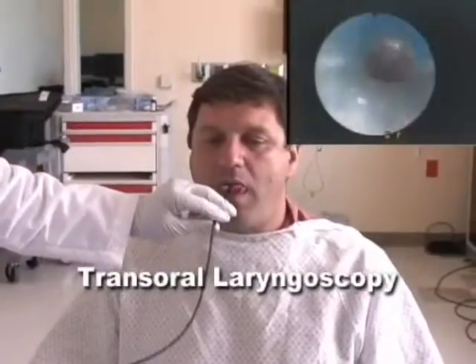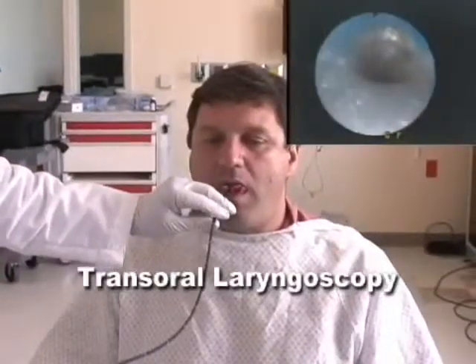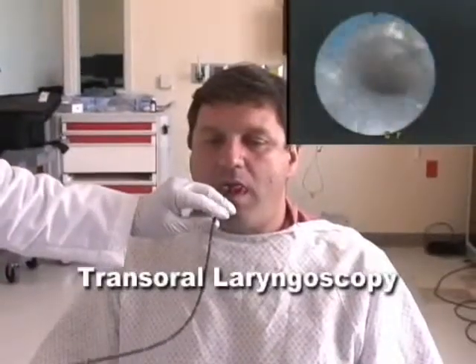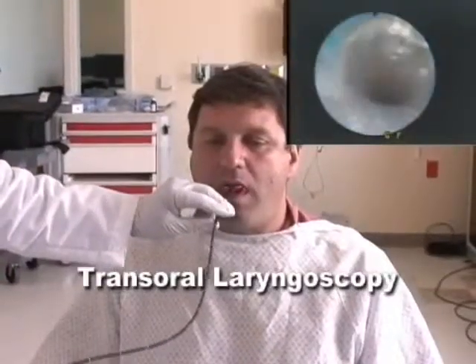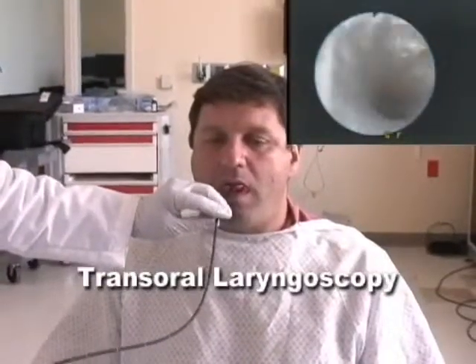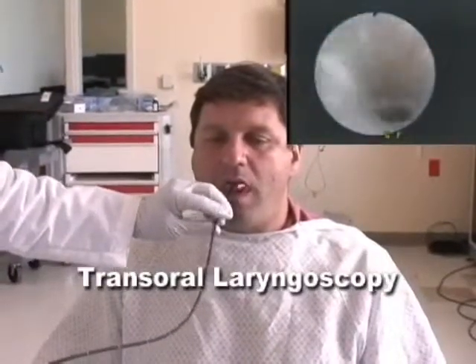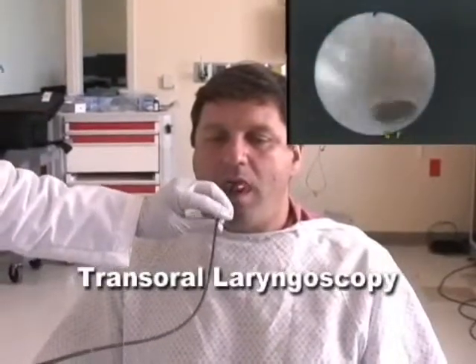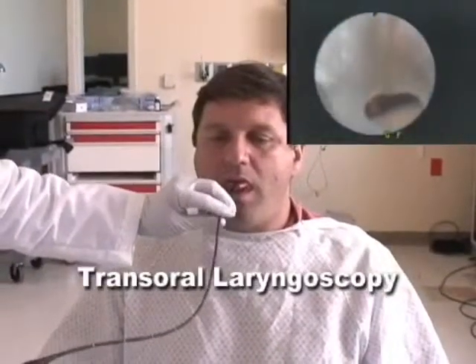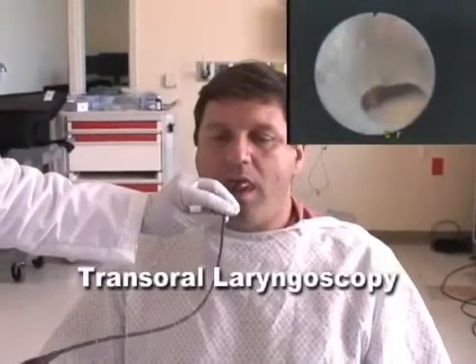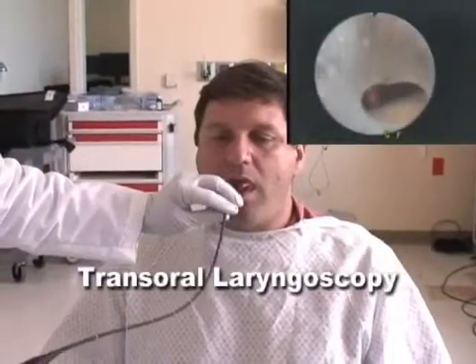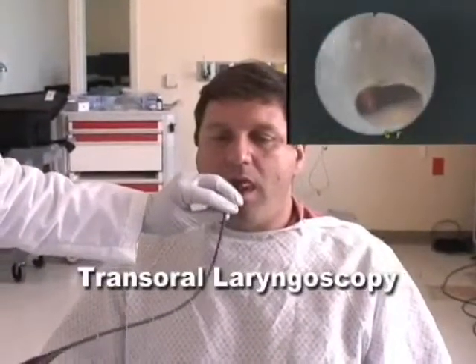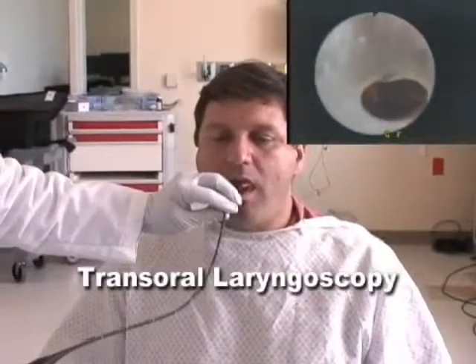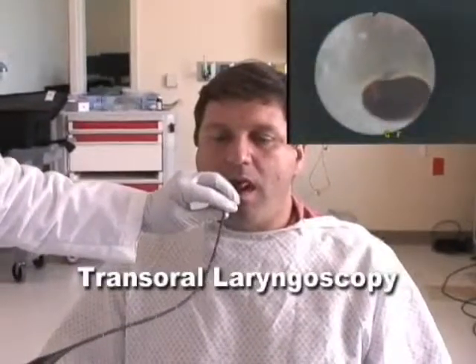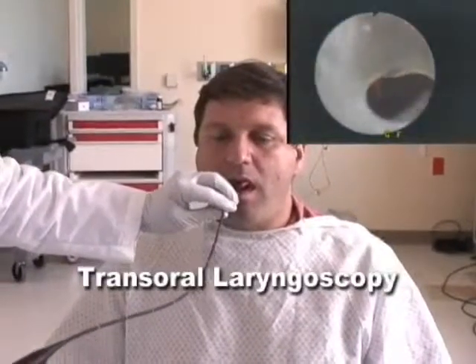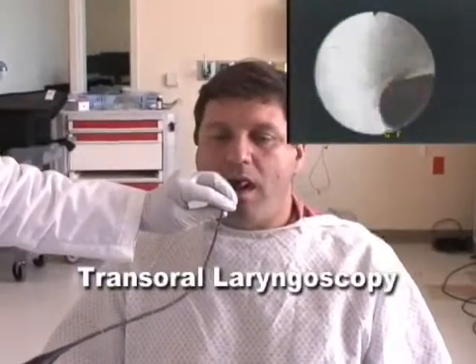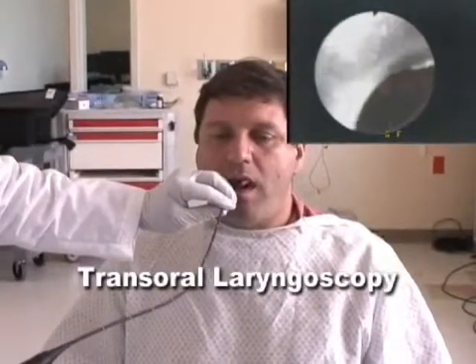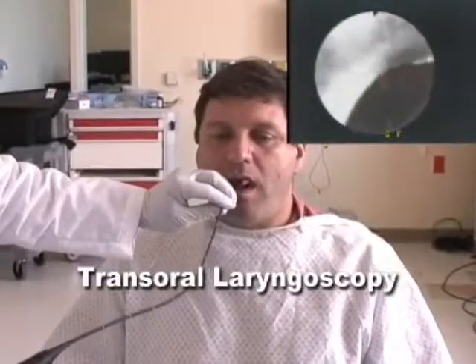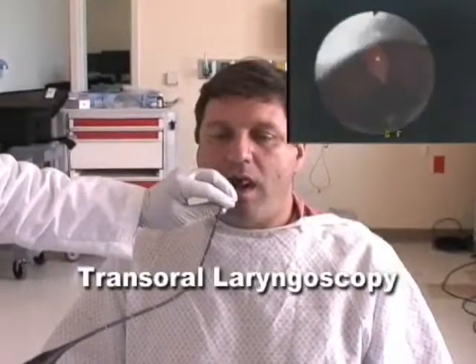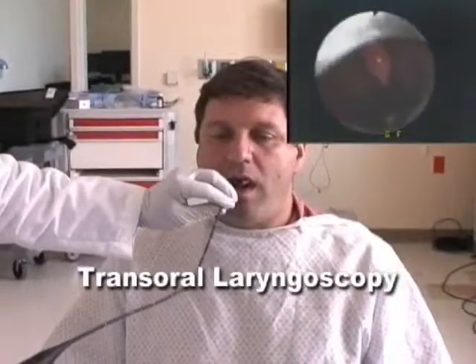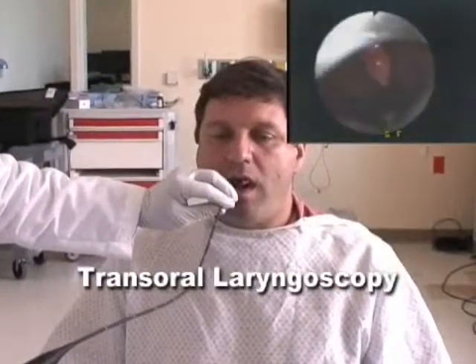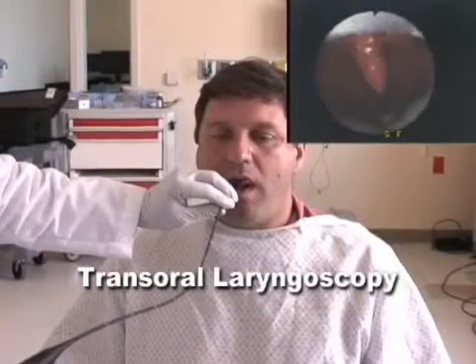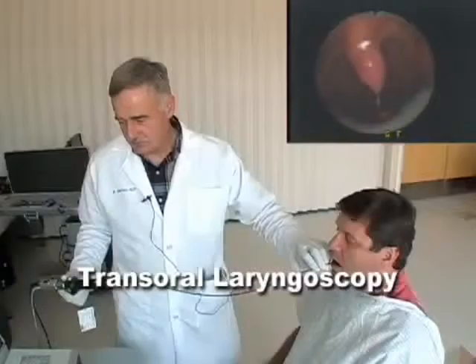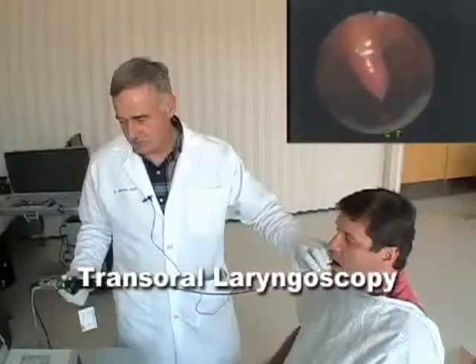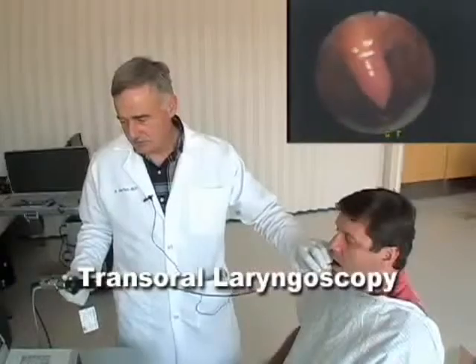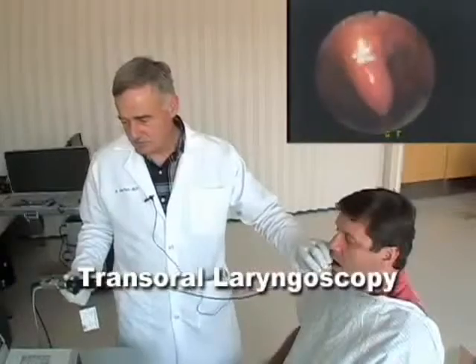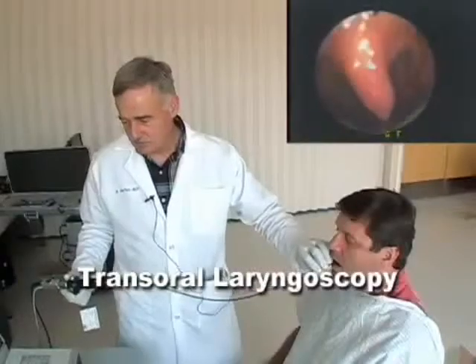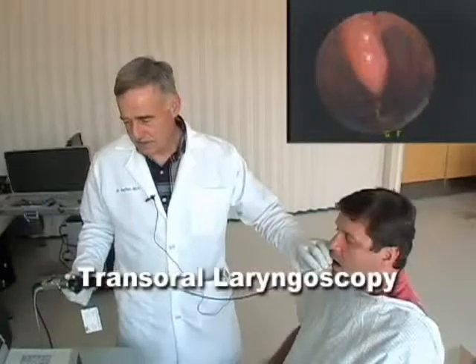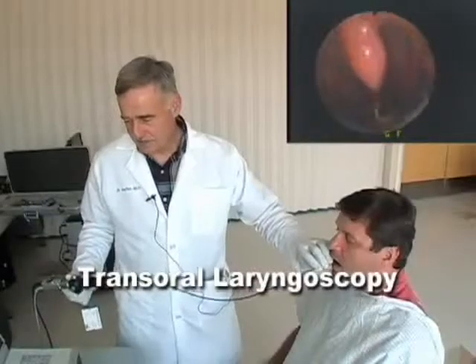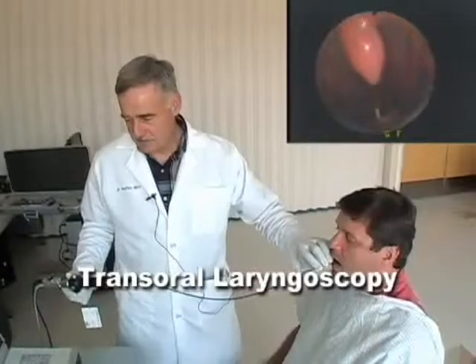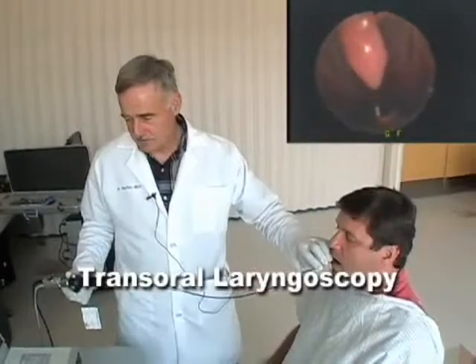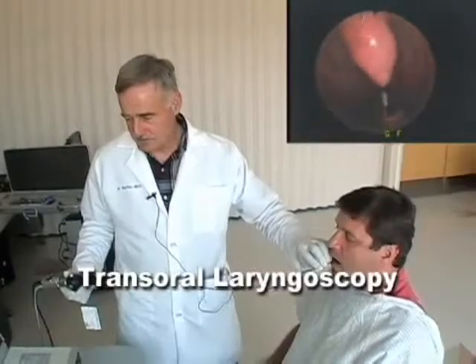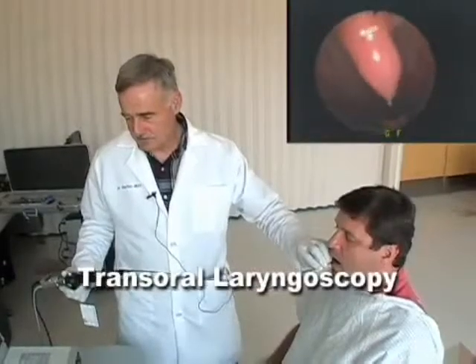Here we go. As you can see, the tube is going down. Here's the uvula. I'm going to go just past the uvula.